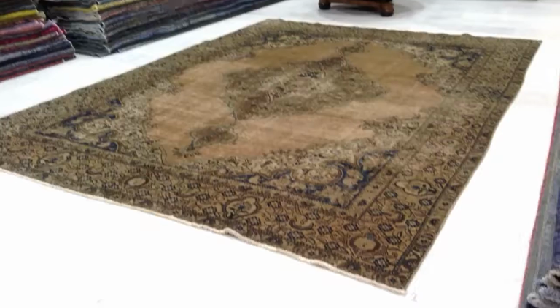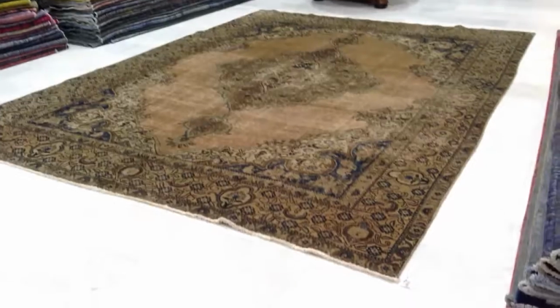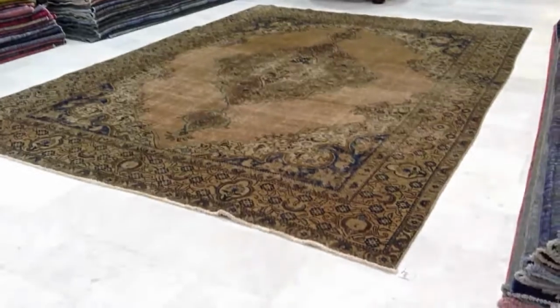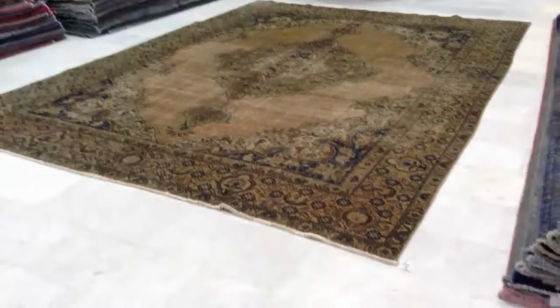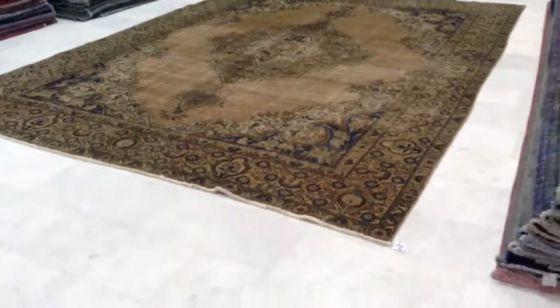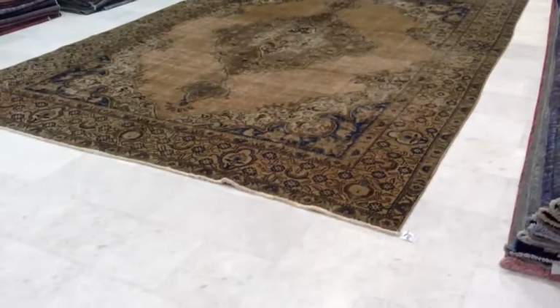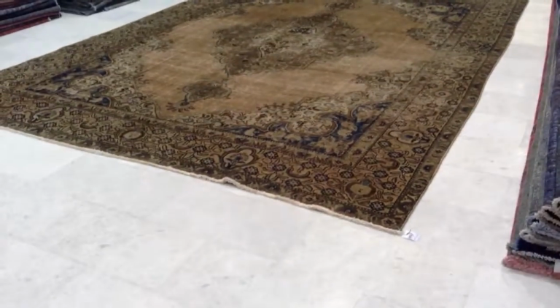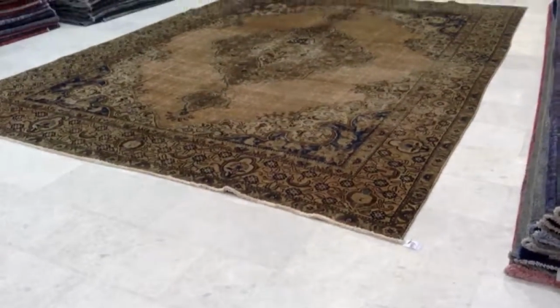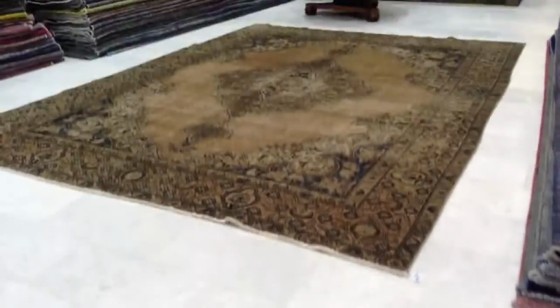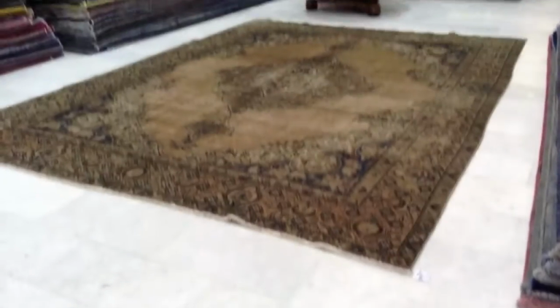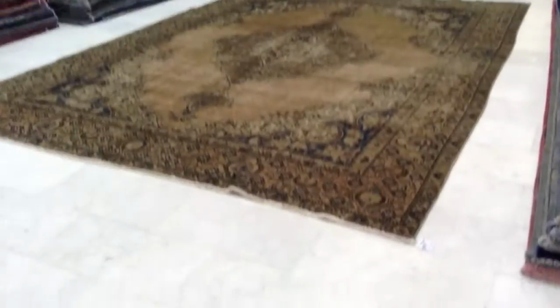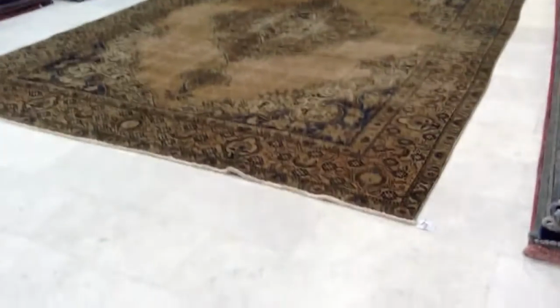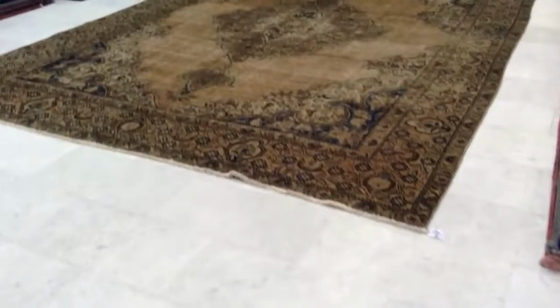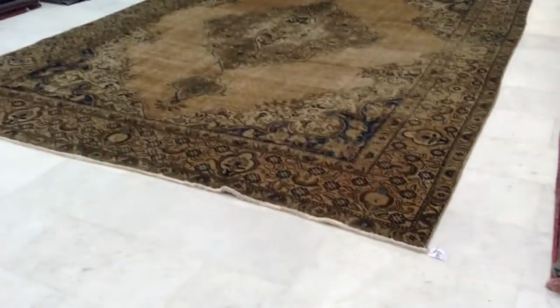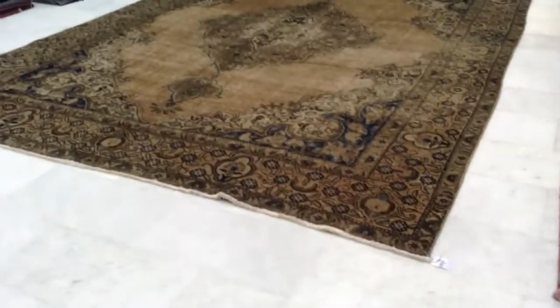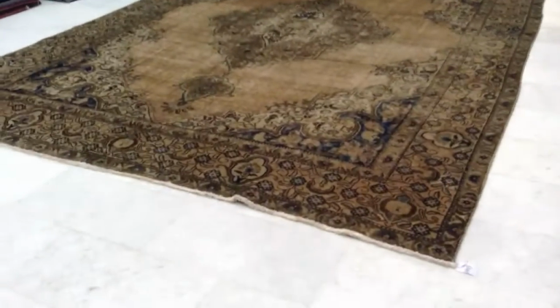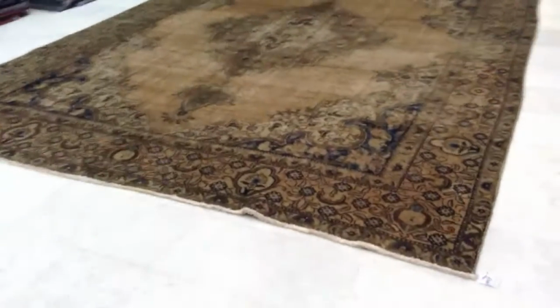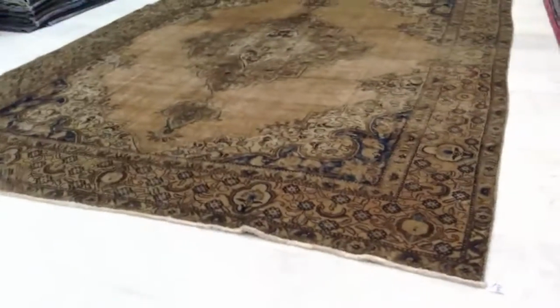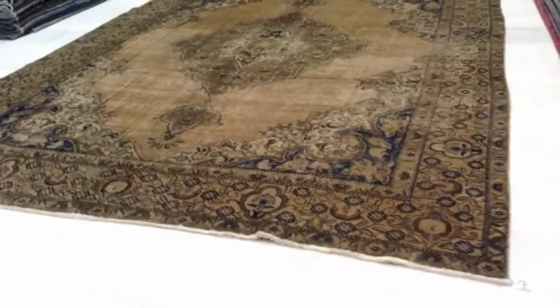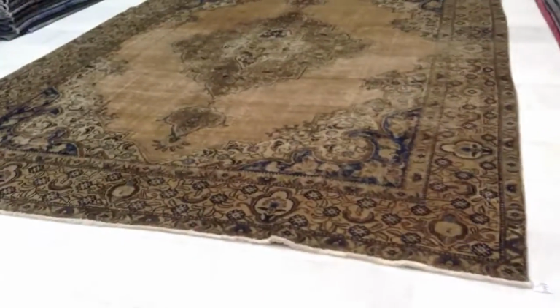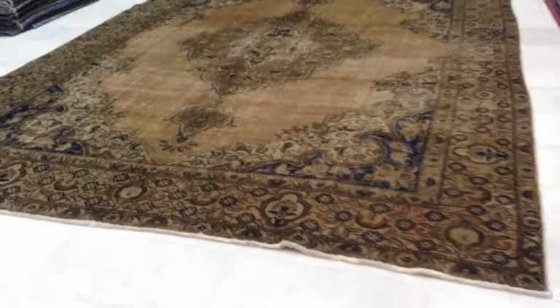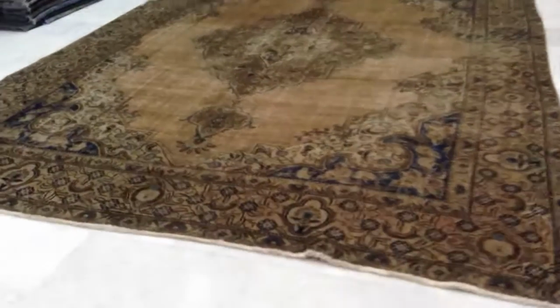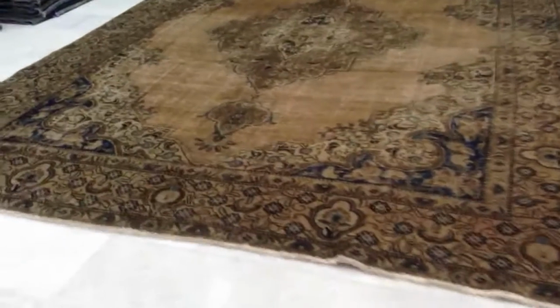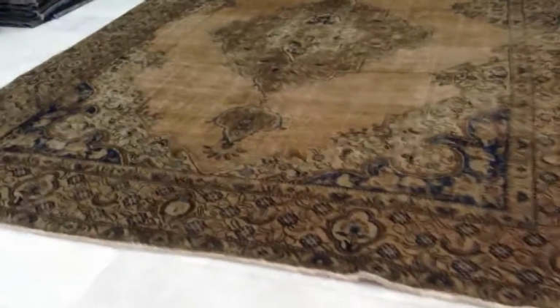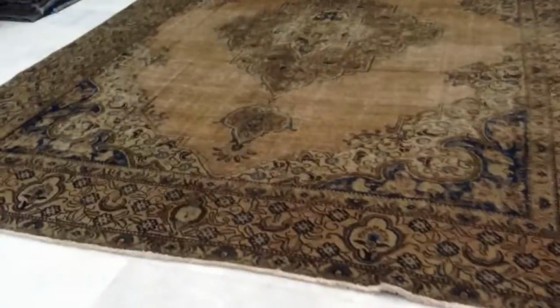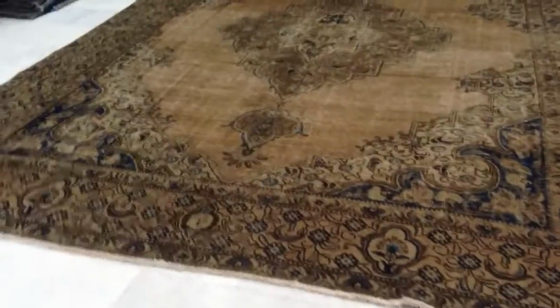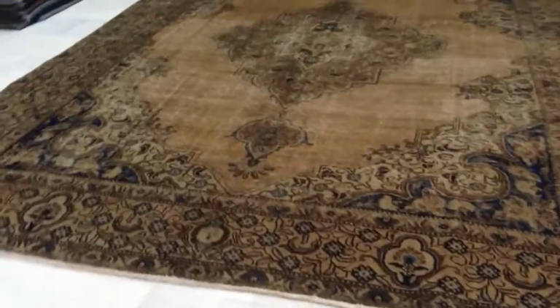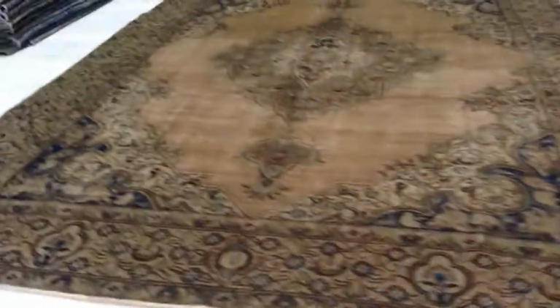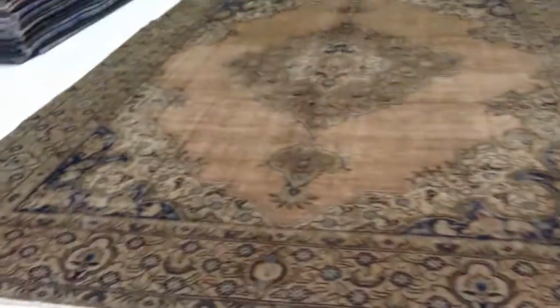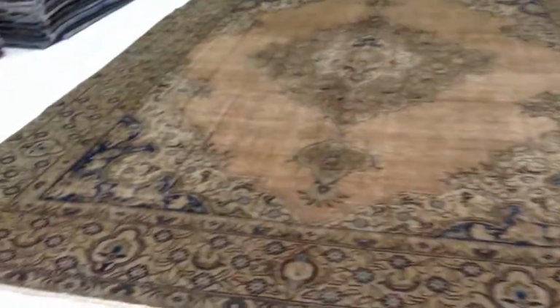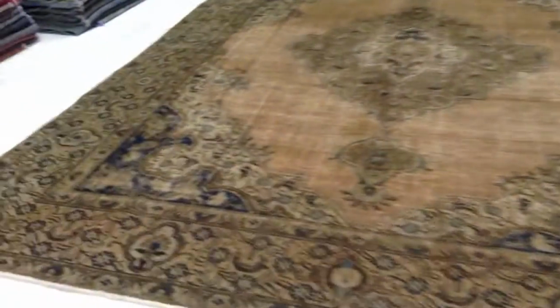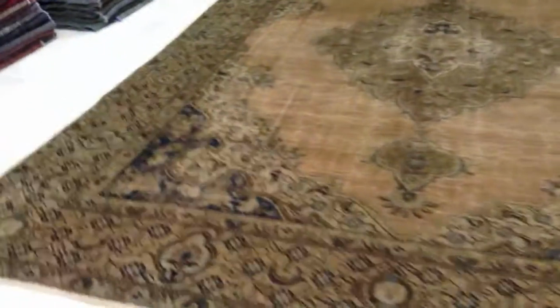Vintage Carpet 4709. It's a handmade Persian vintage carpet. It has this very classic design look.